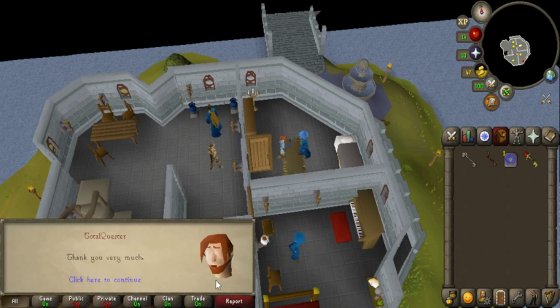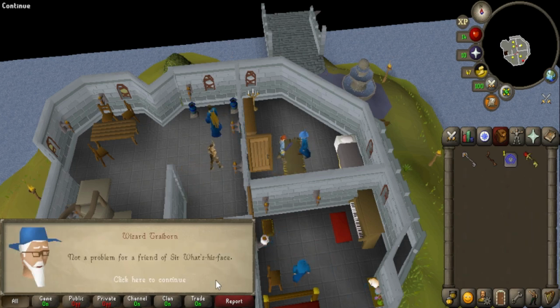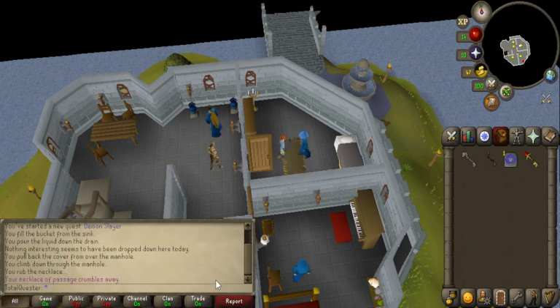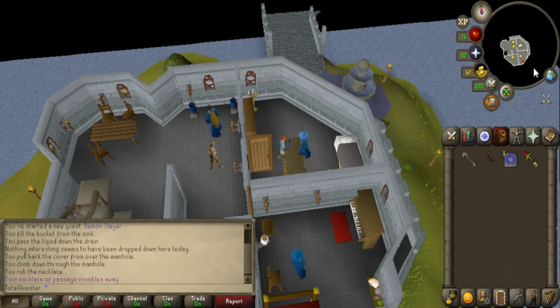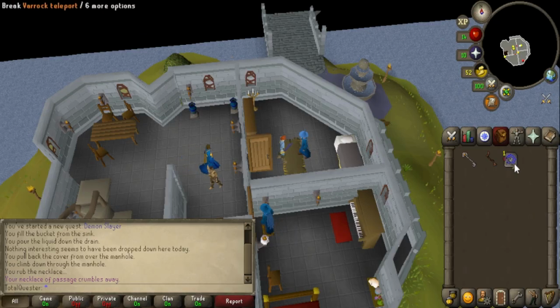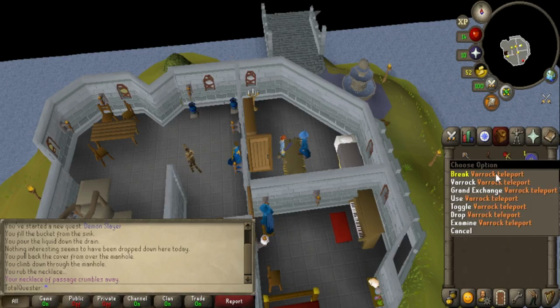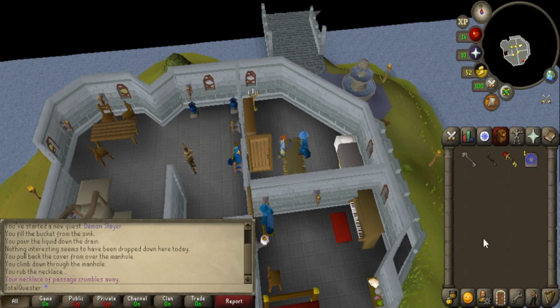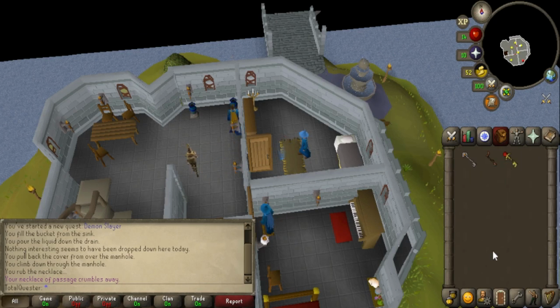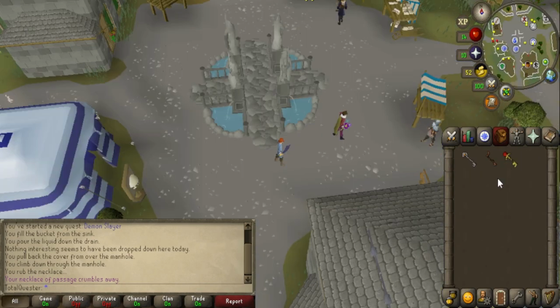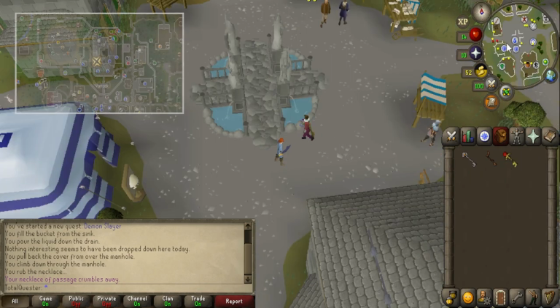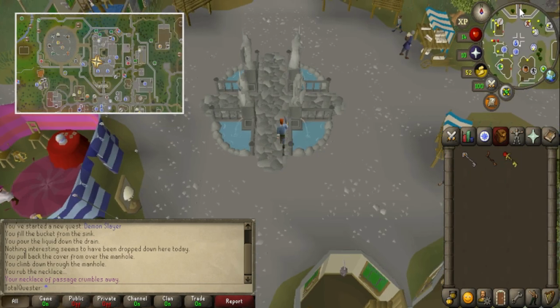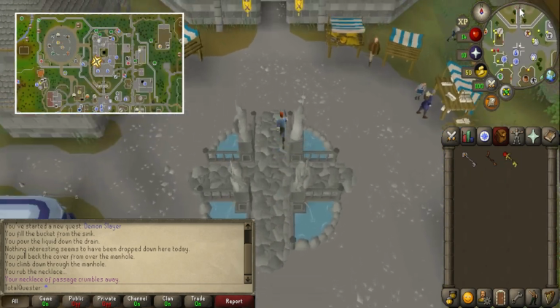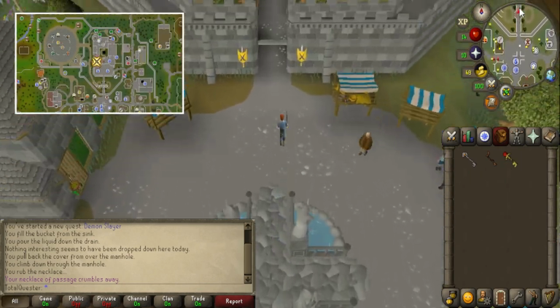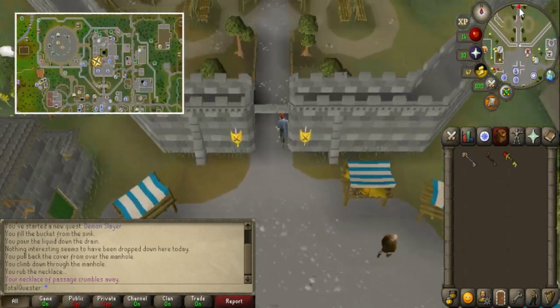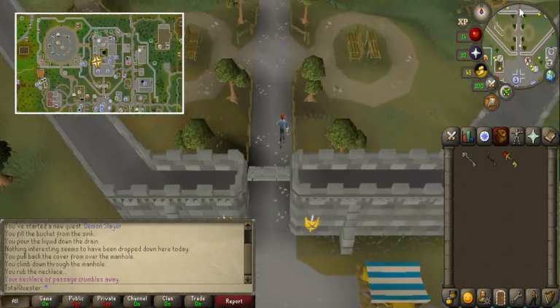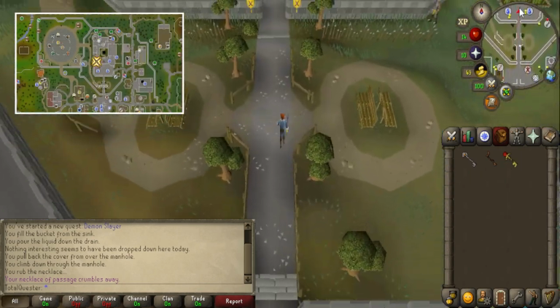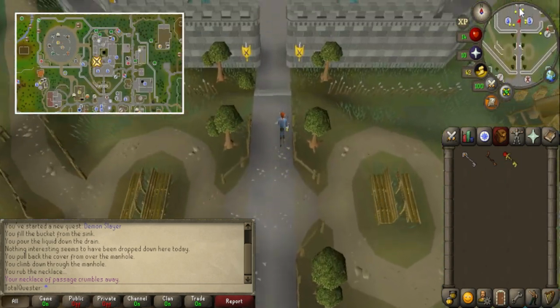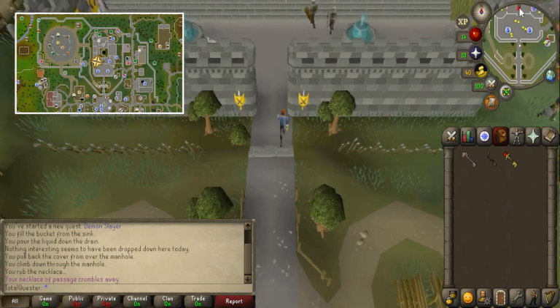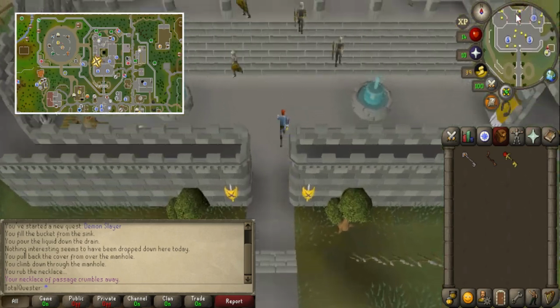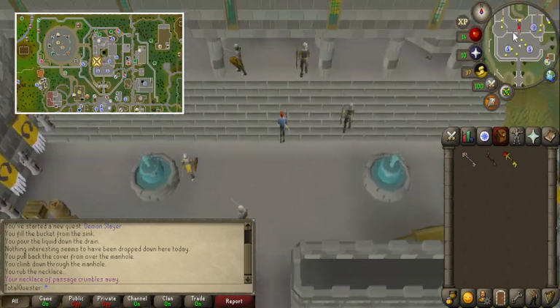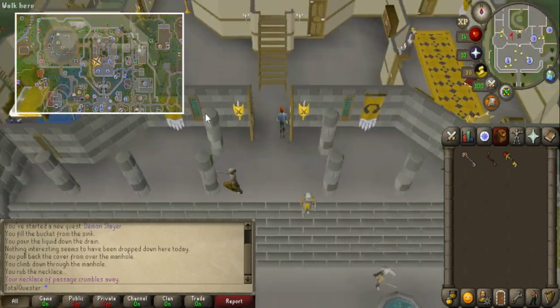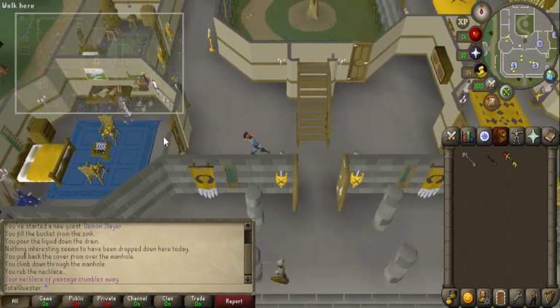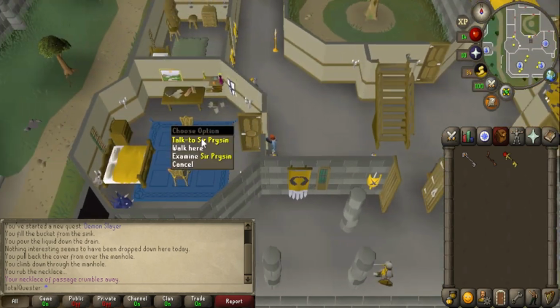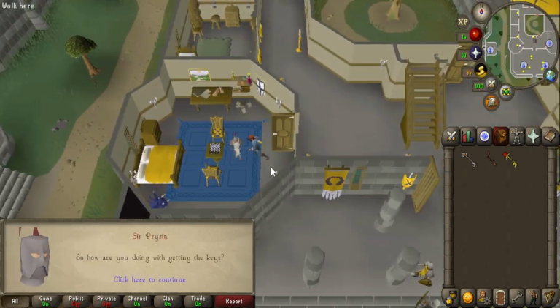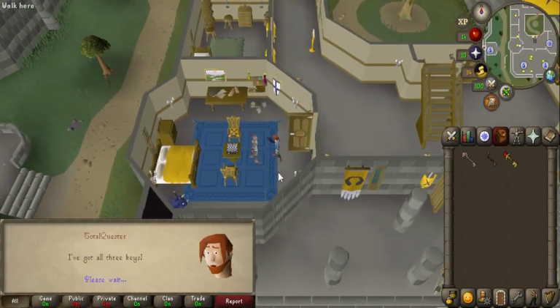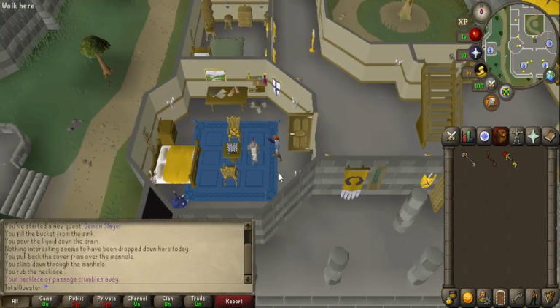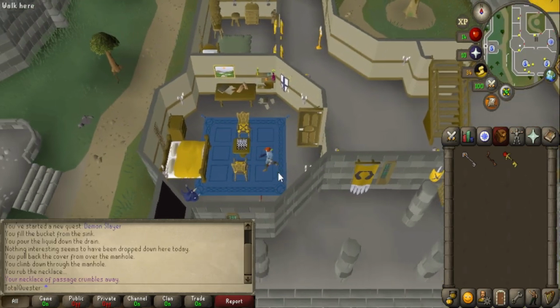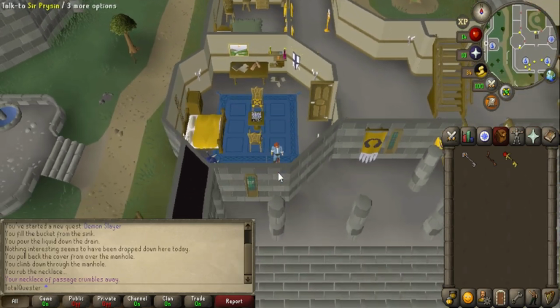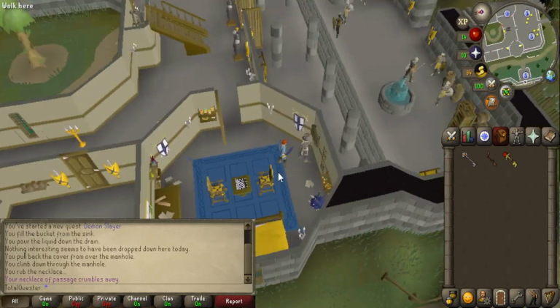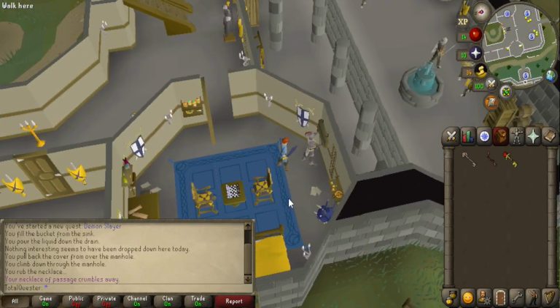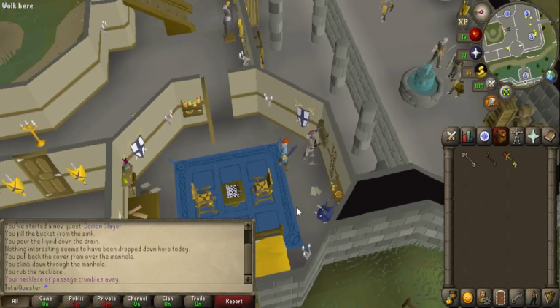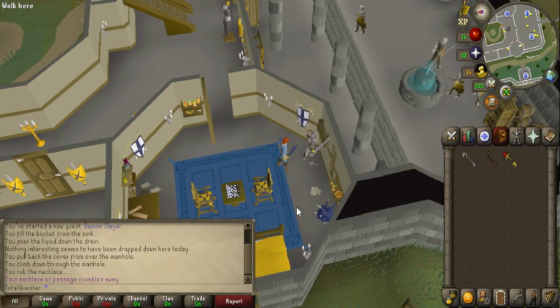Now teleport to Varrock and make your way back to Sir Prysin. Talk to him and you'll trade your three keys for the Silverlight Sword.